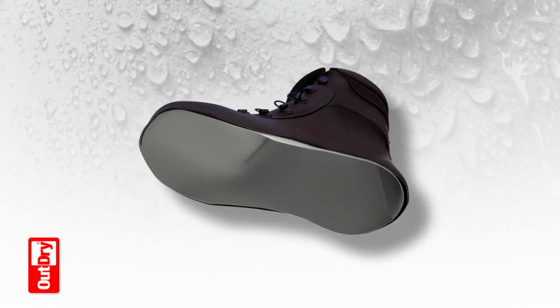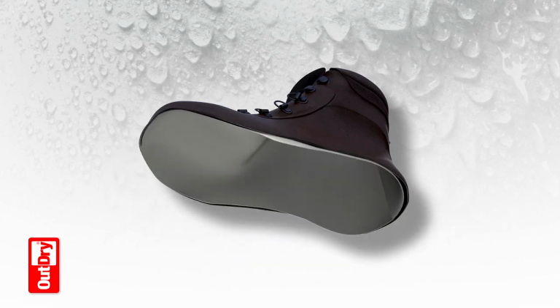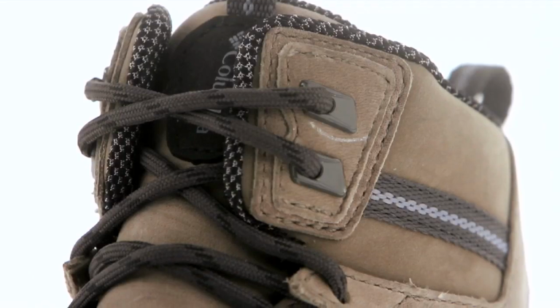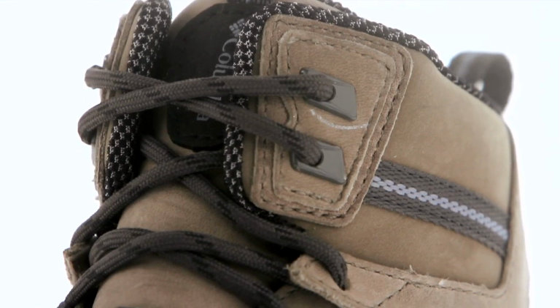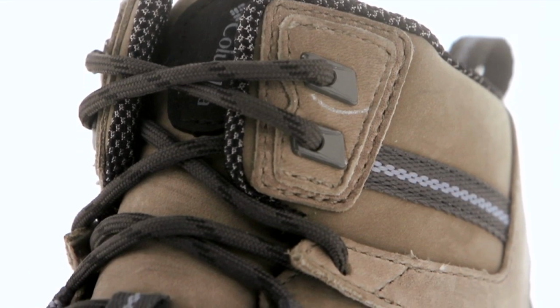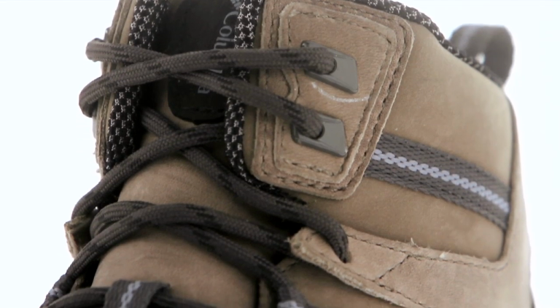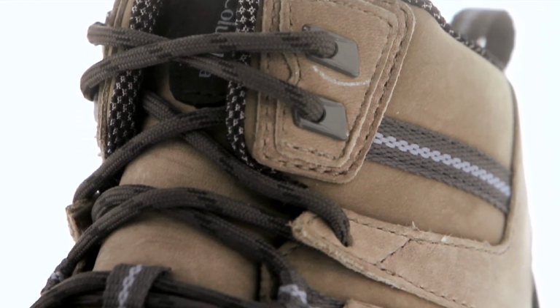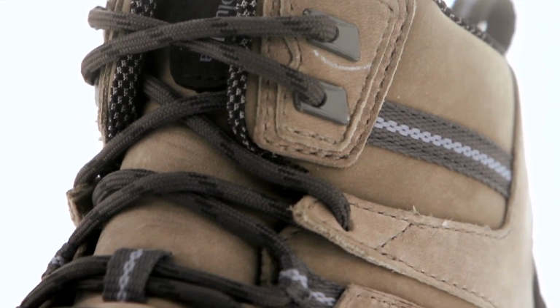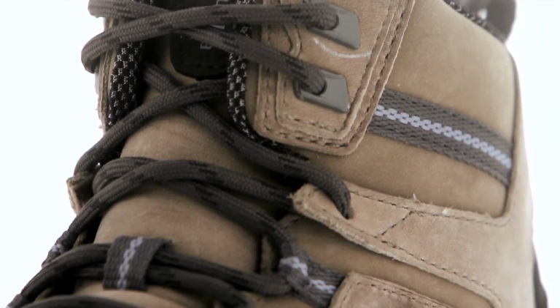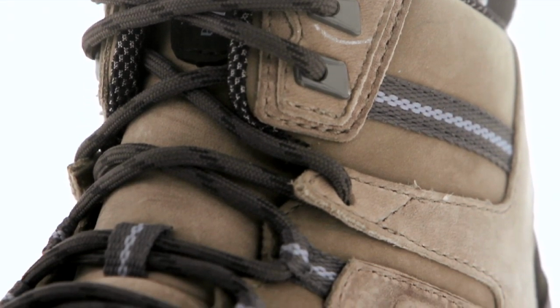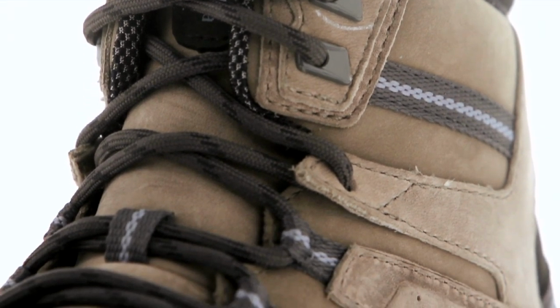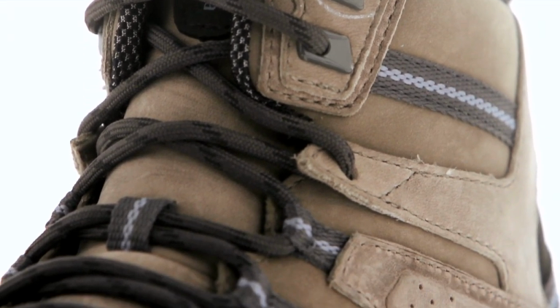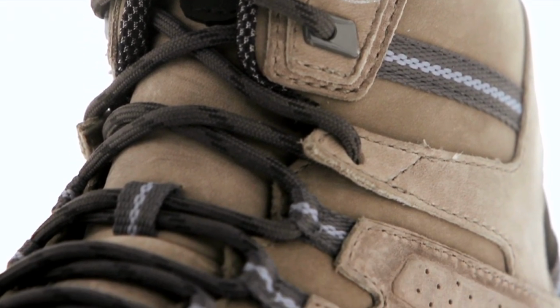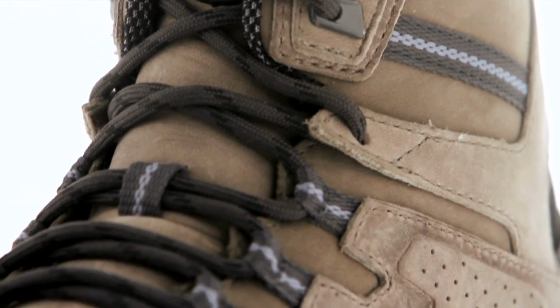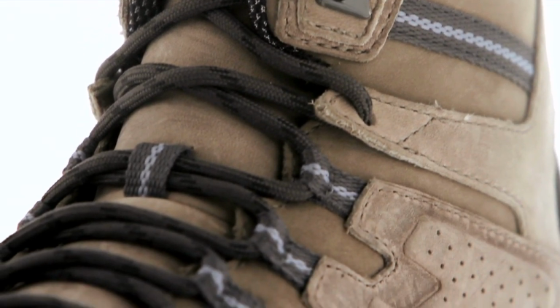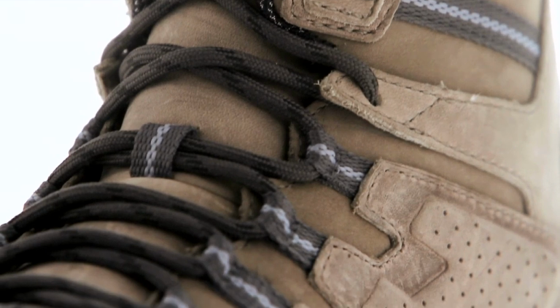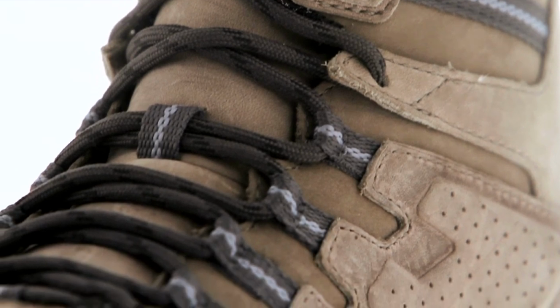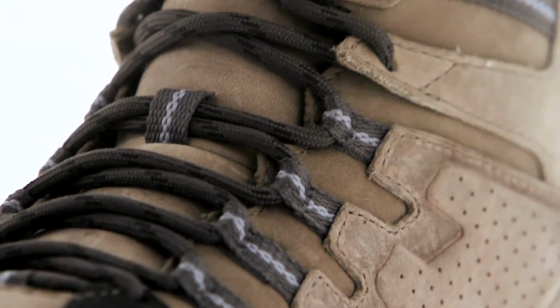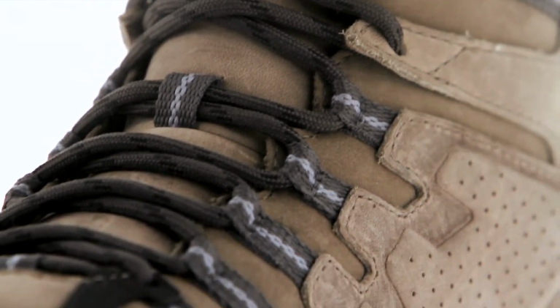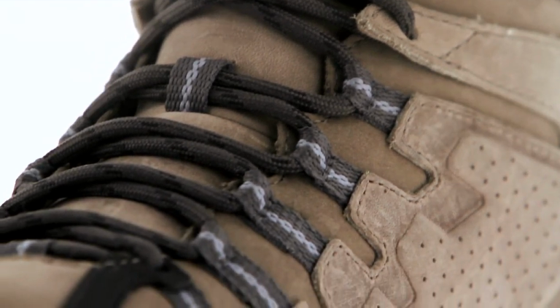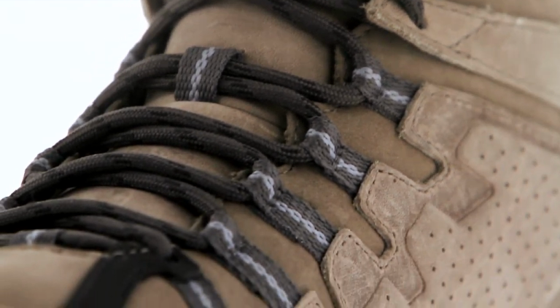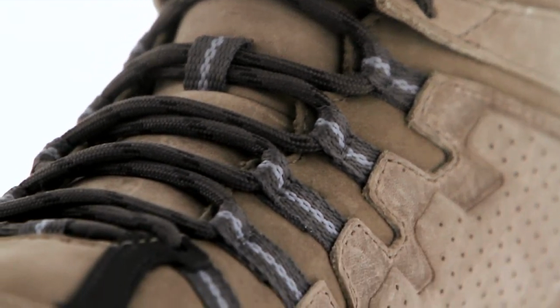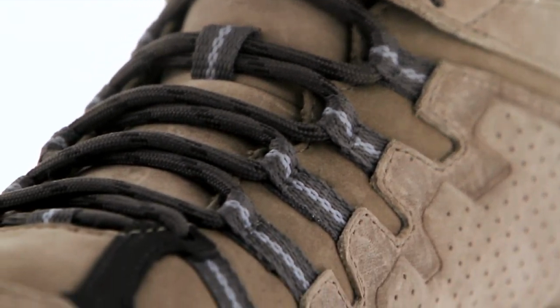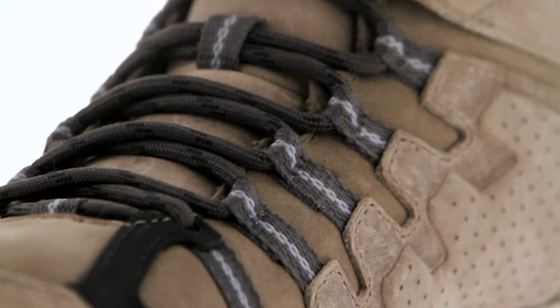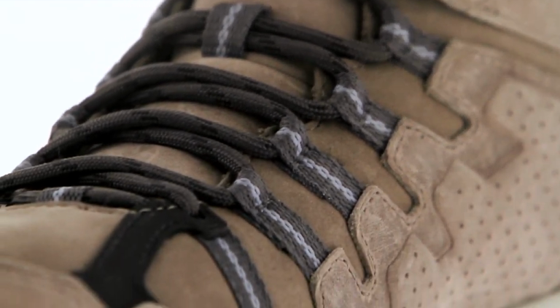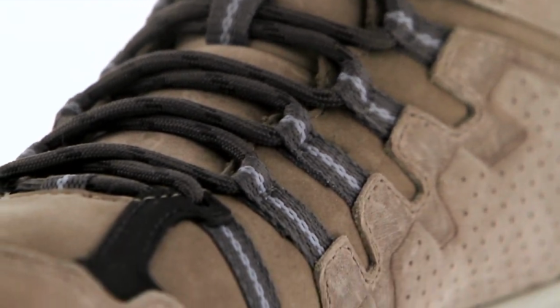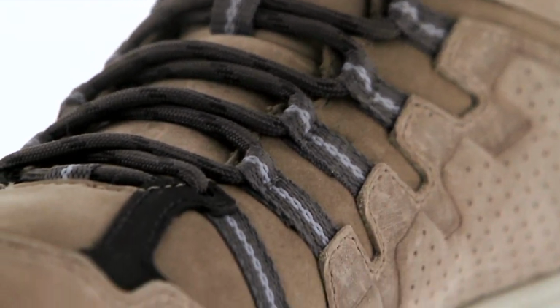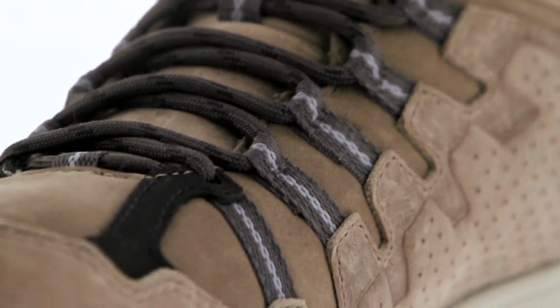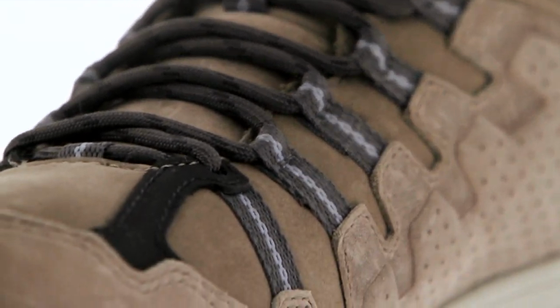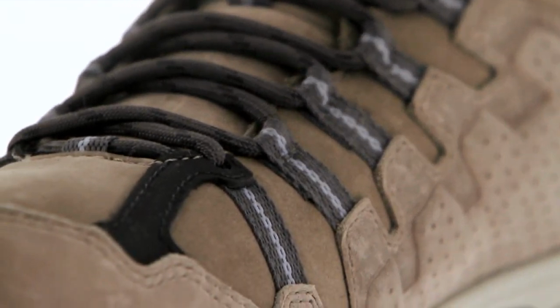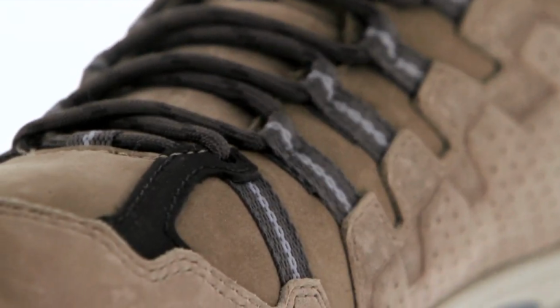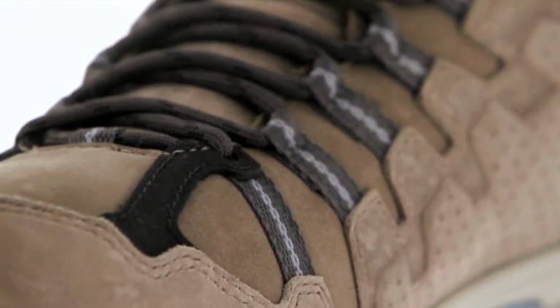An adjustable lacing system gives you a fit that ensures the shoe's ability to lock down each step.